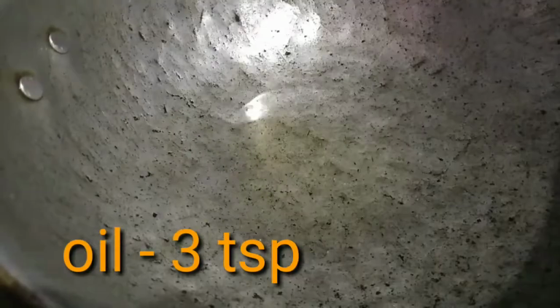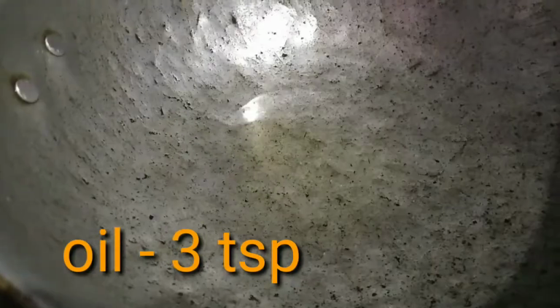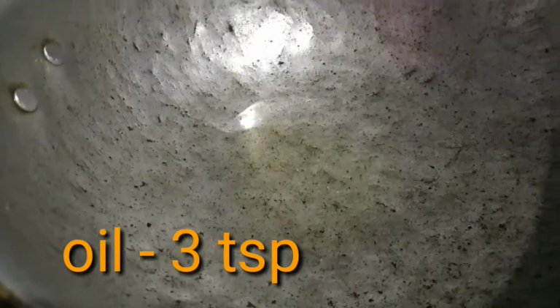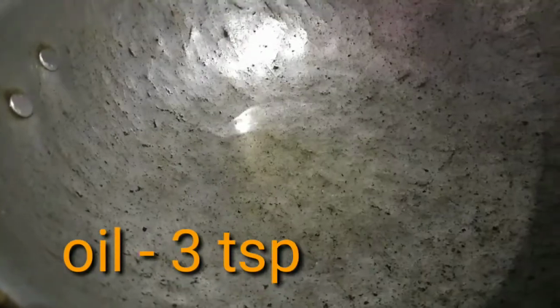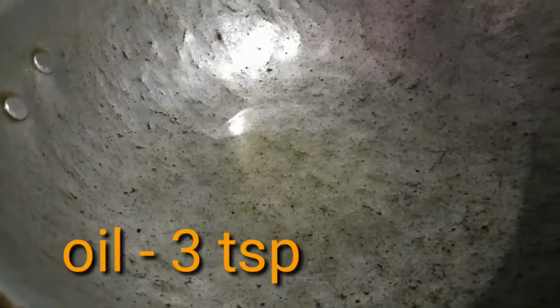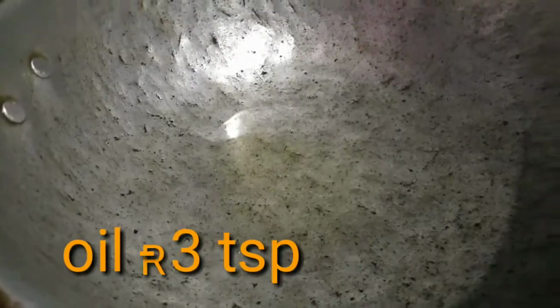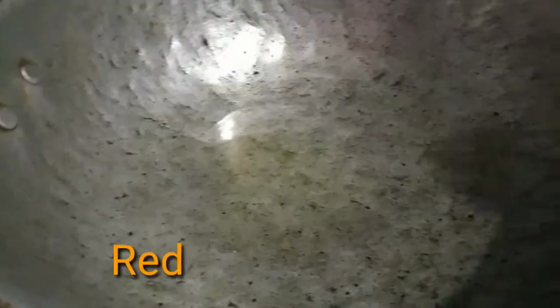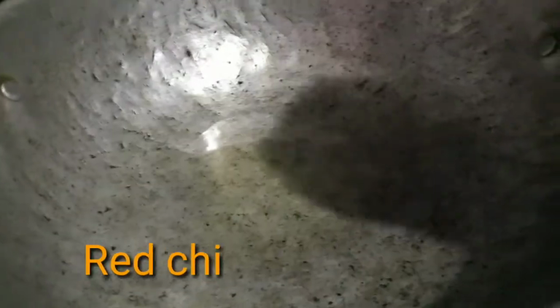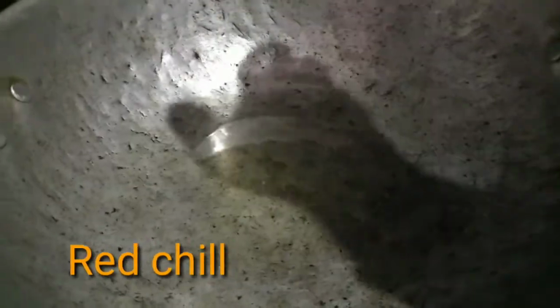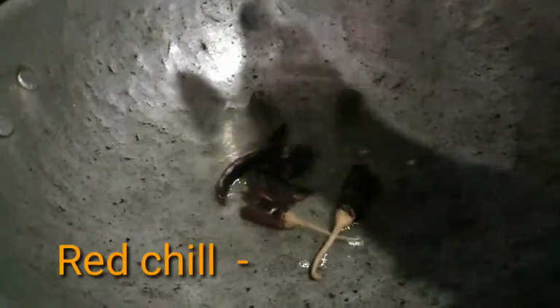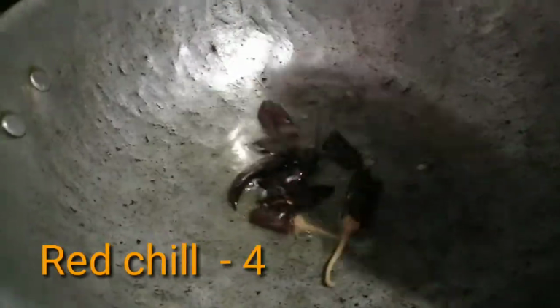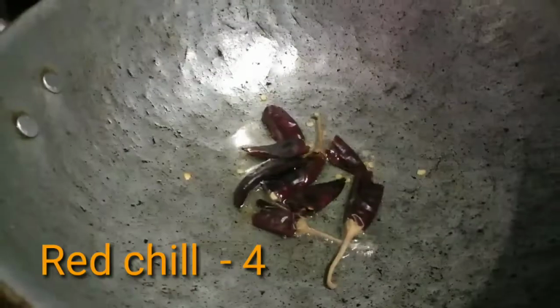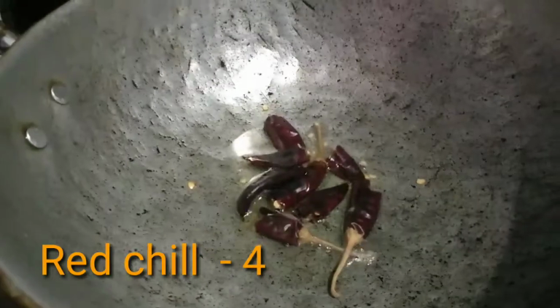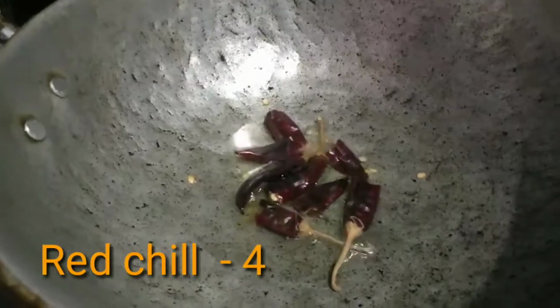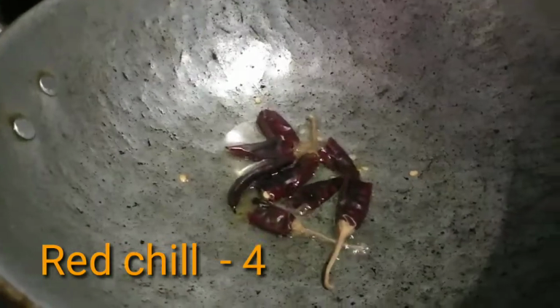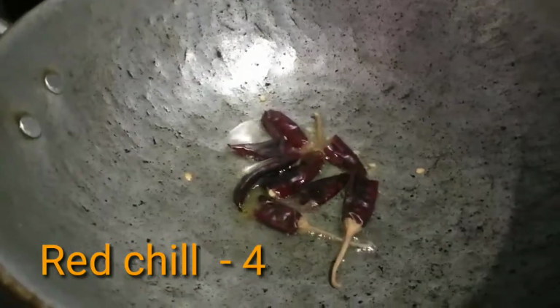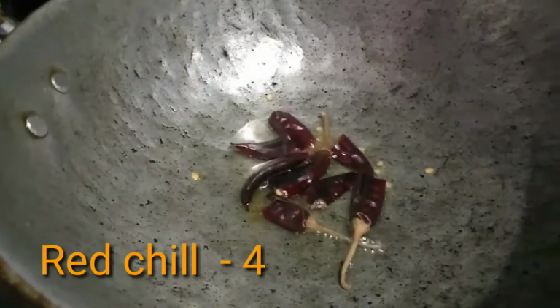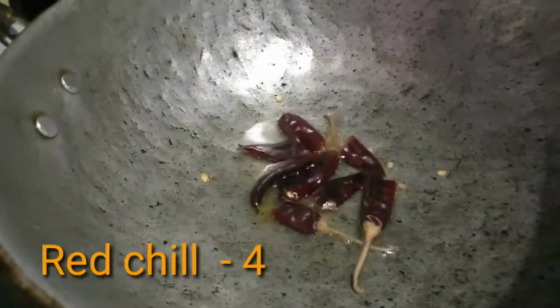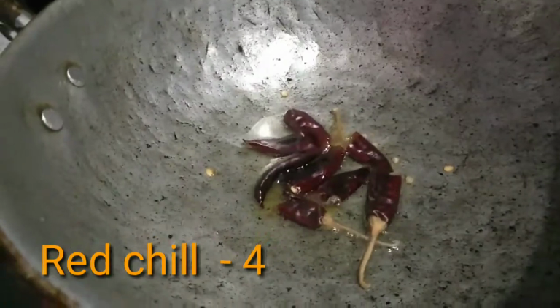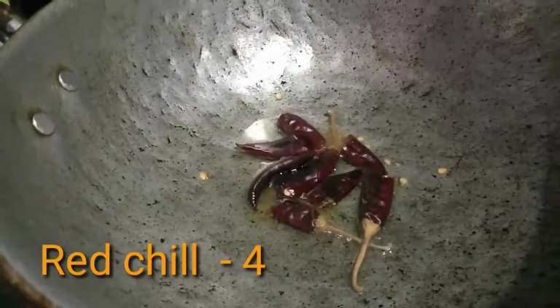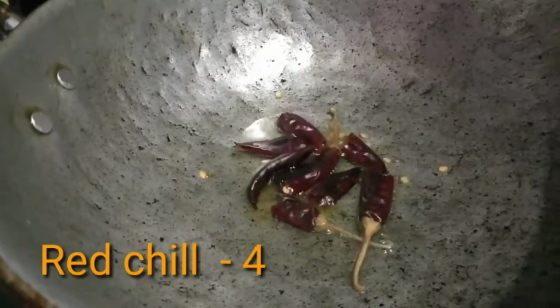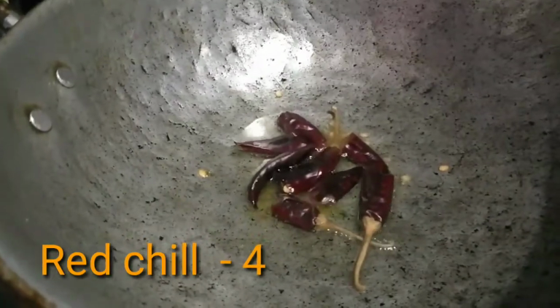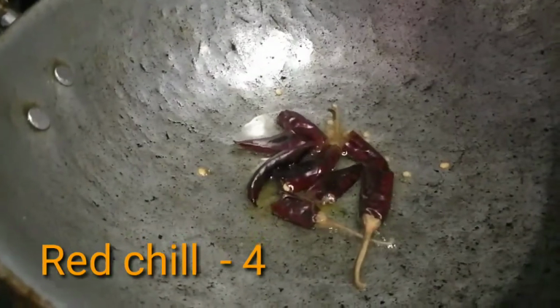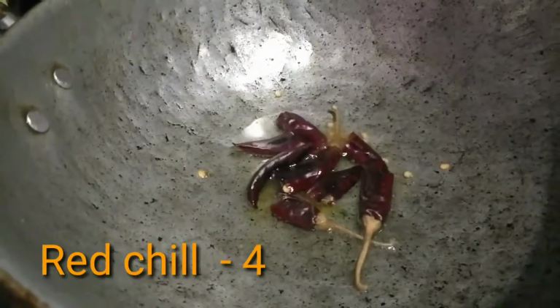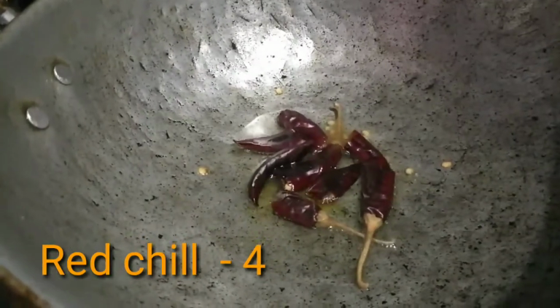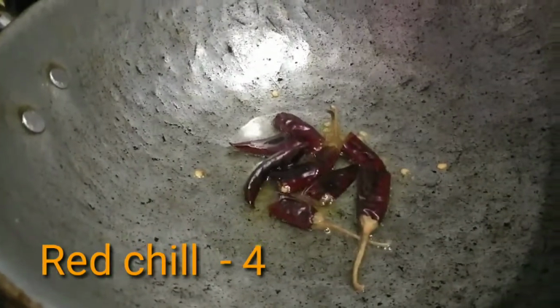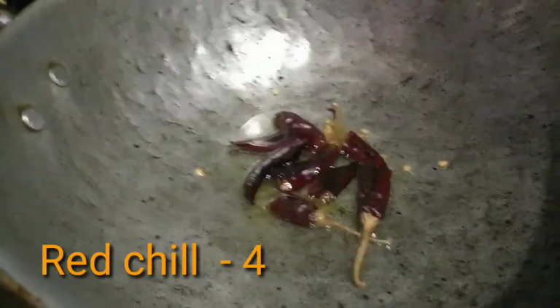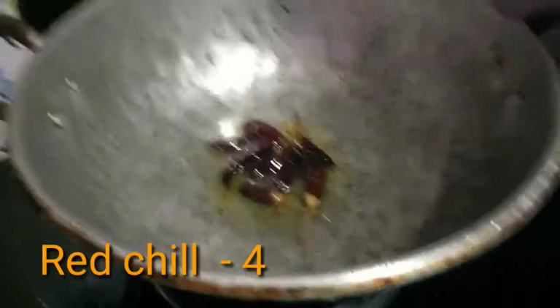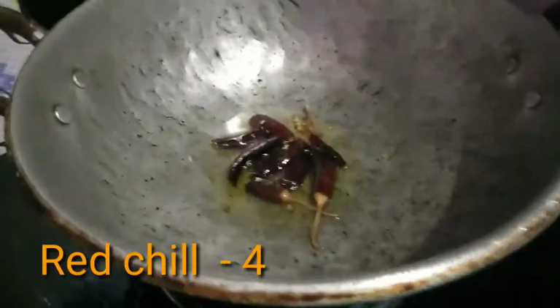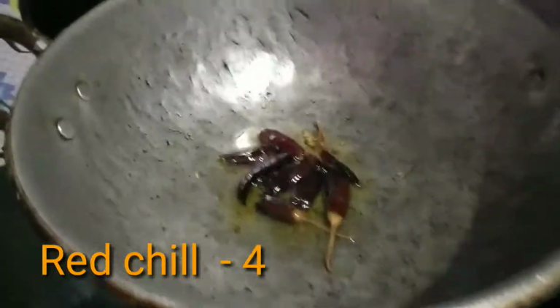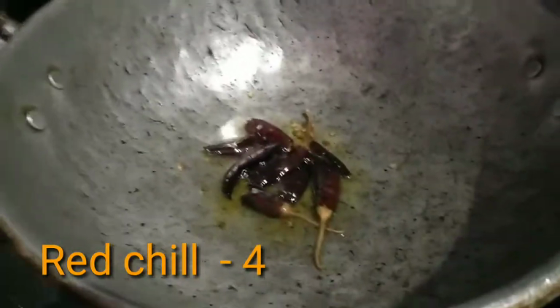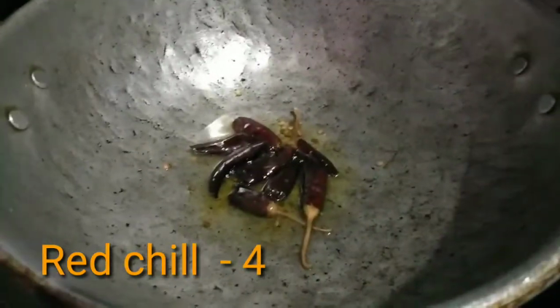3 tablespoons of oil. 4 tablespoons of oil. Let's do it.